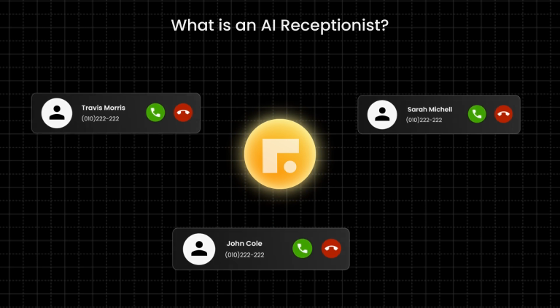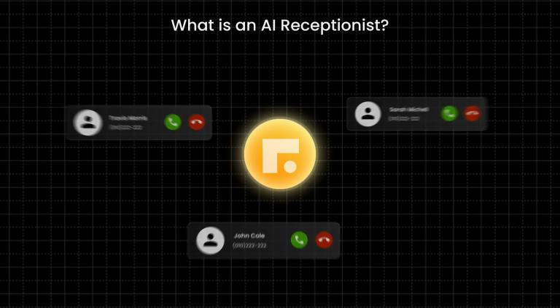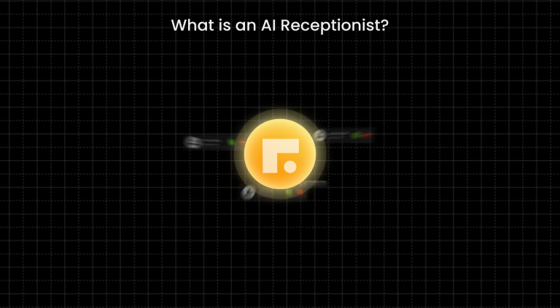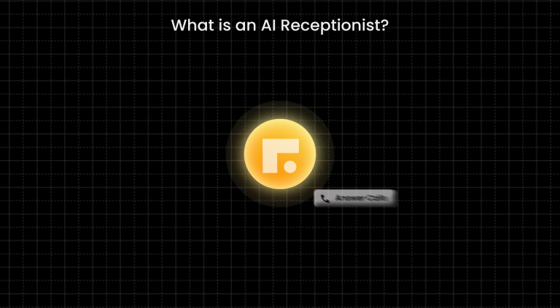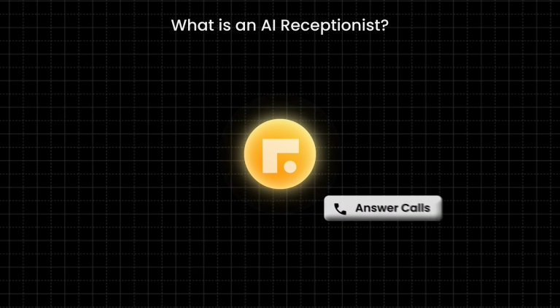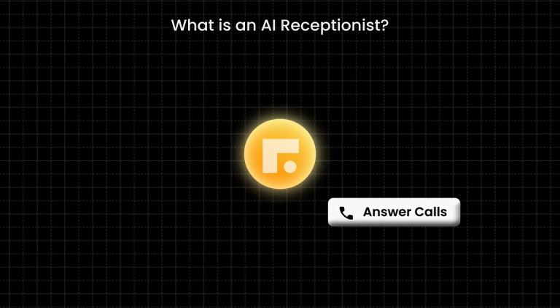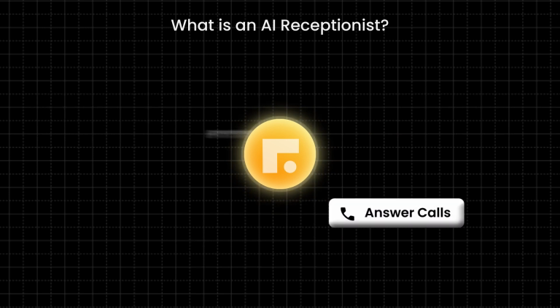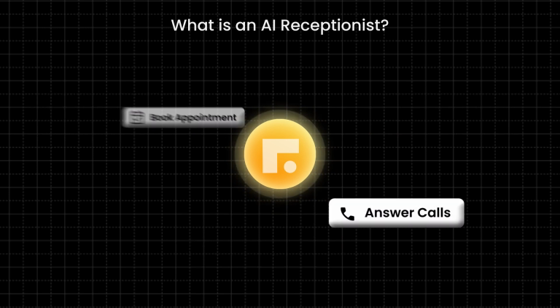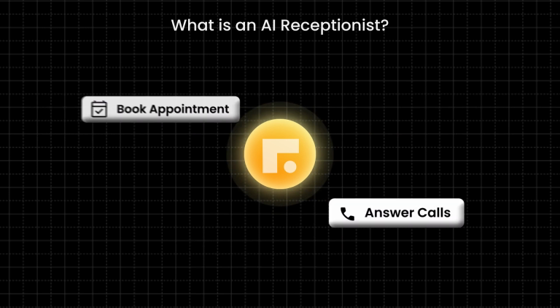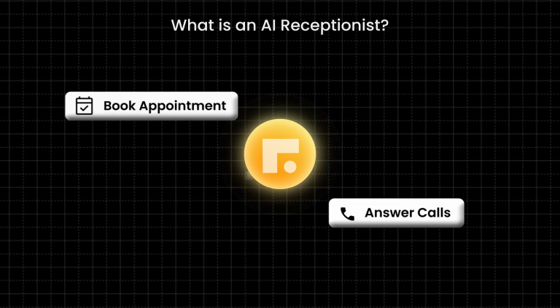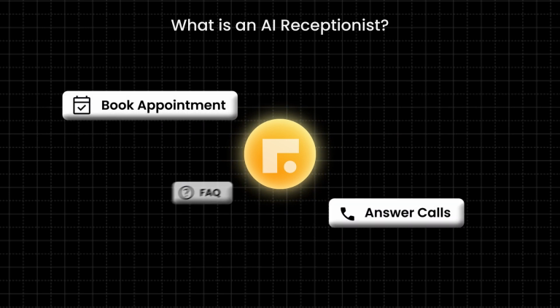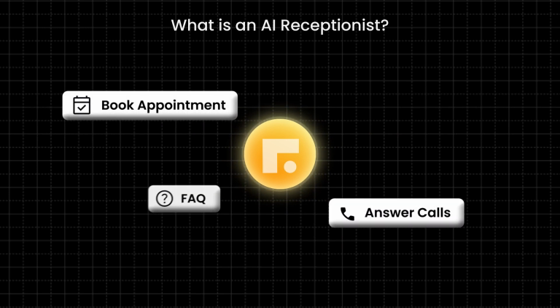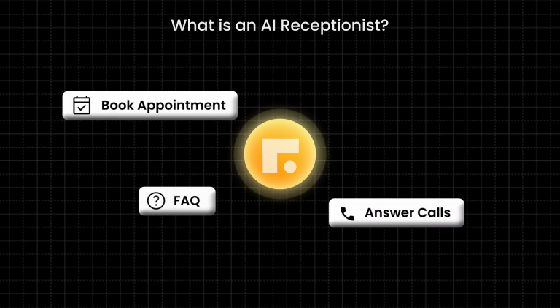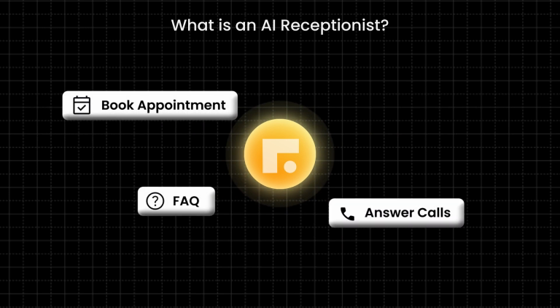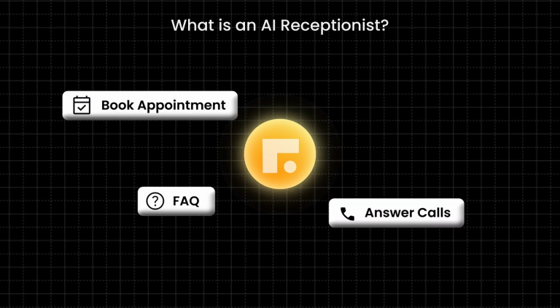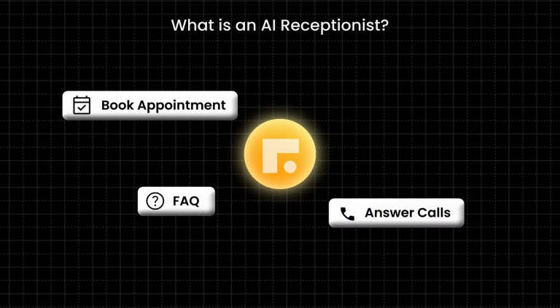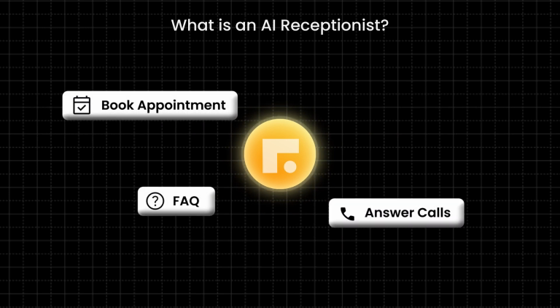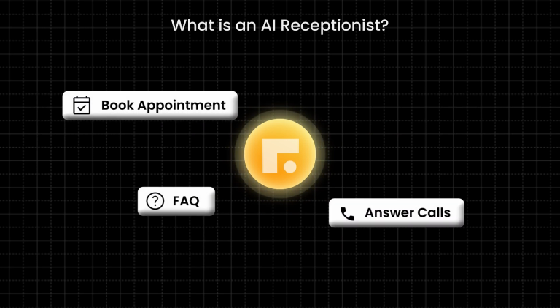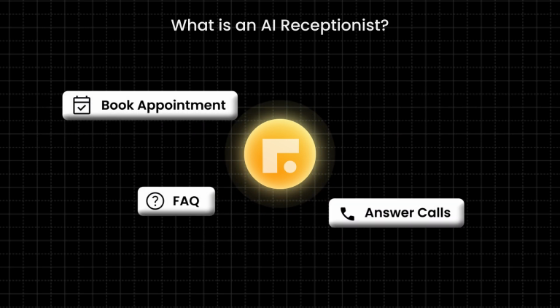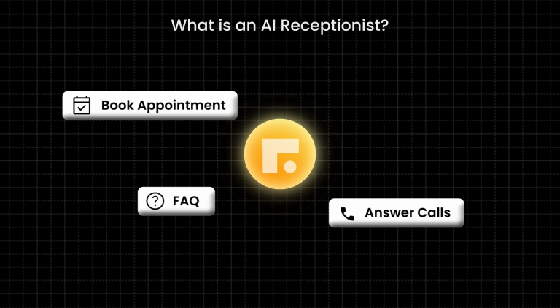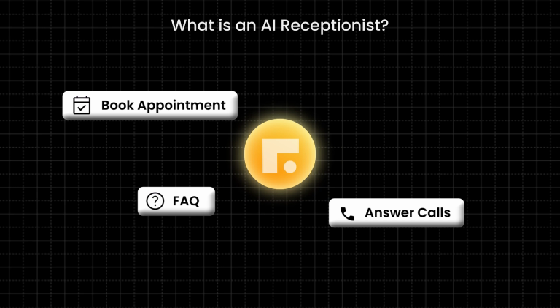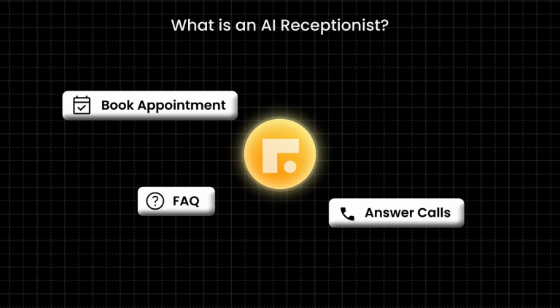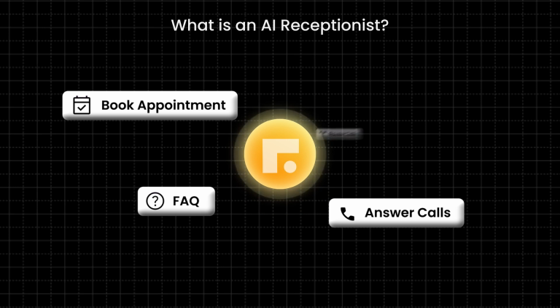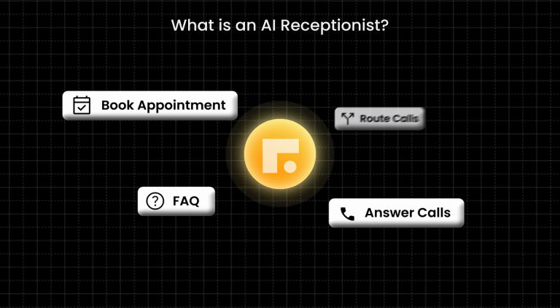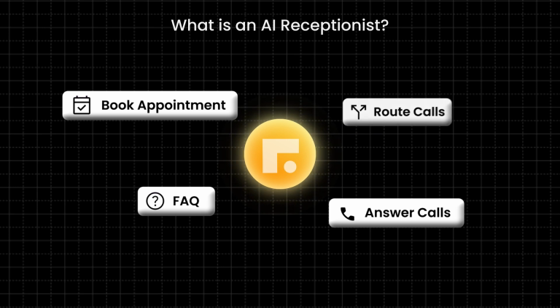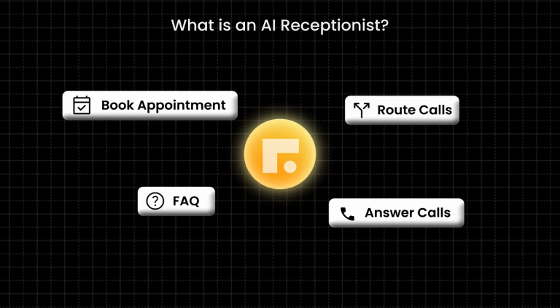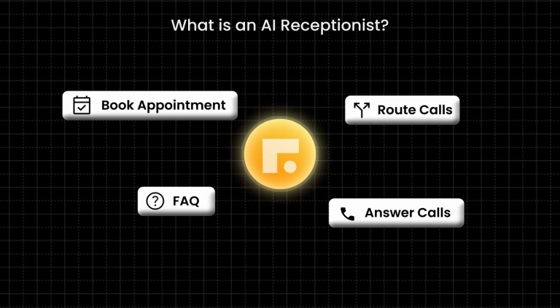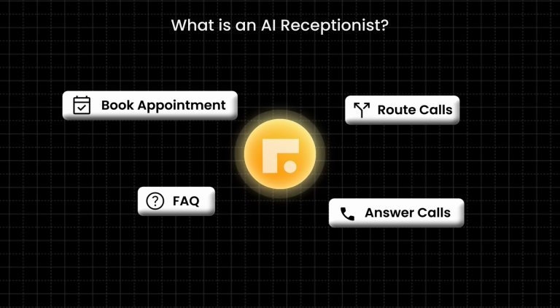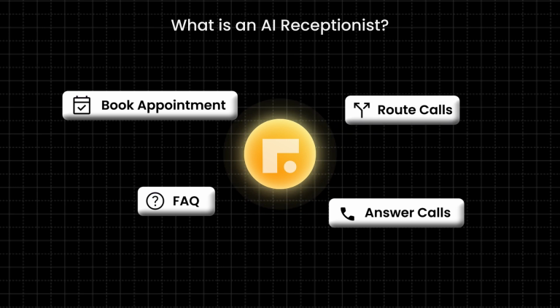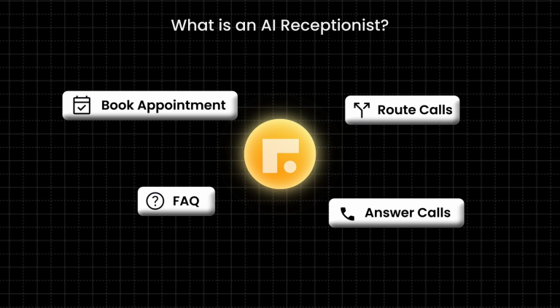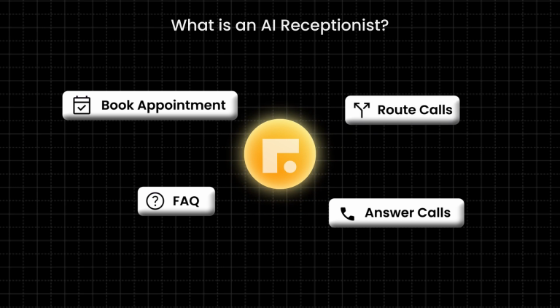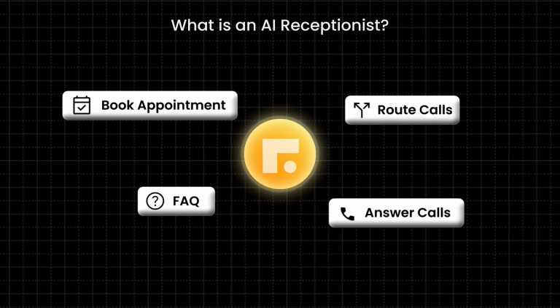It can essentially answer calls, book appointments, answer frequently asked questions, and route calls 24/7.